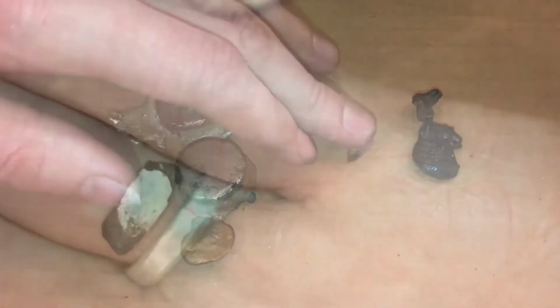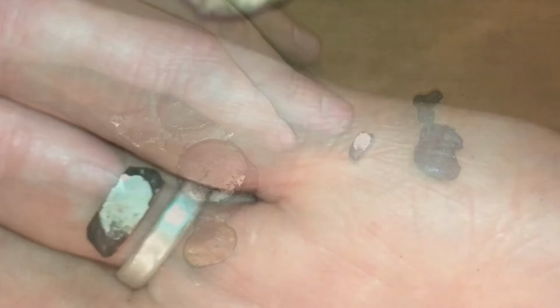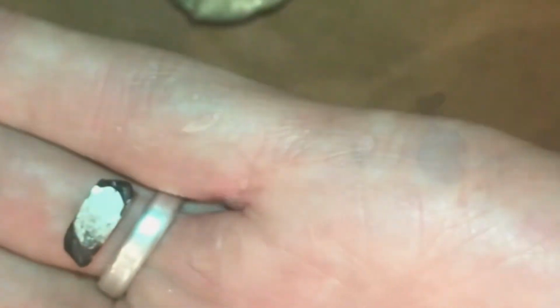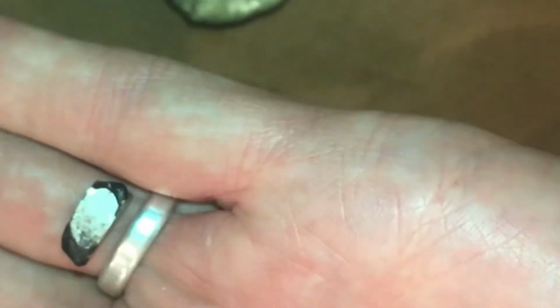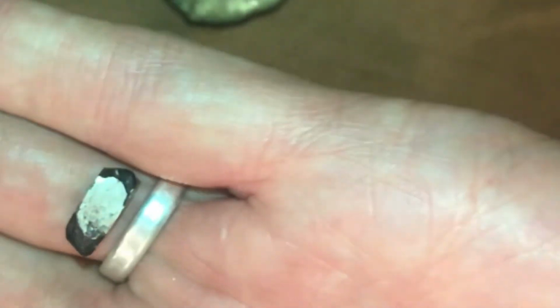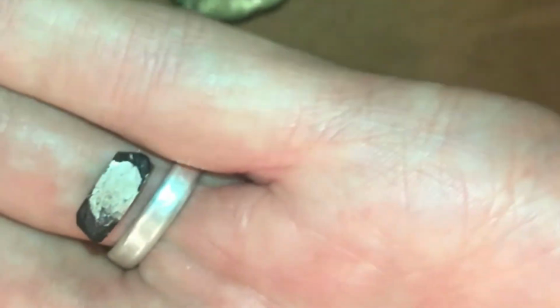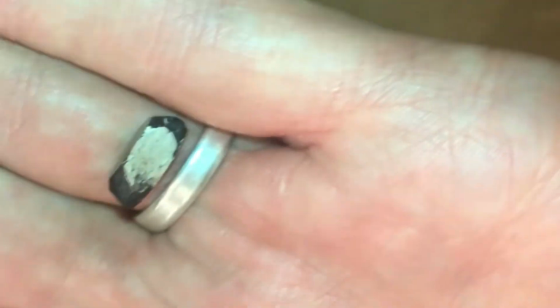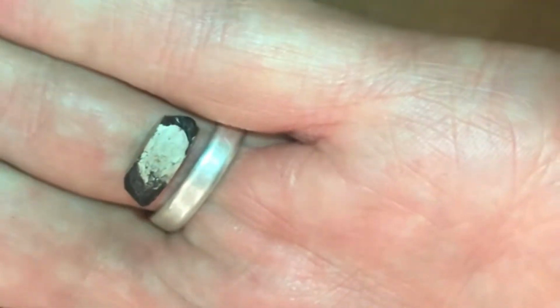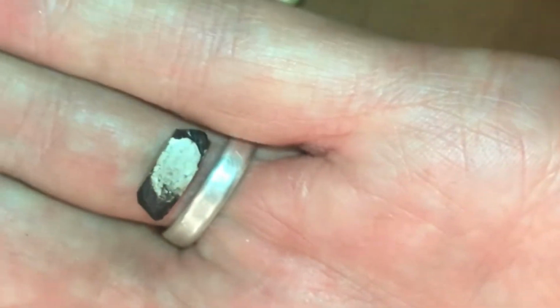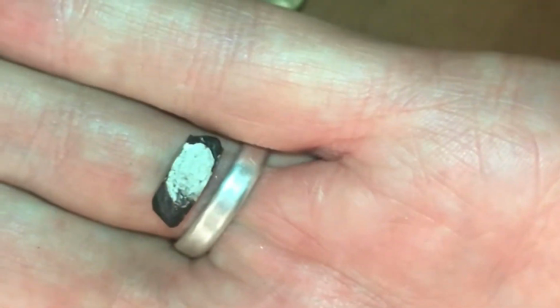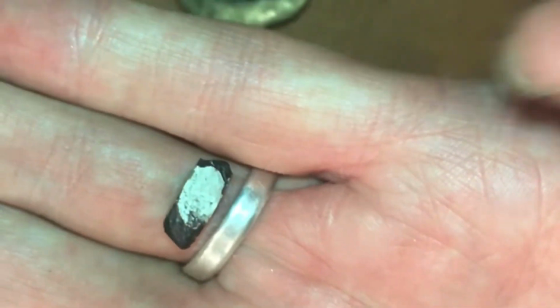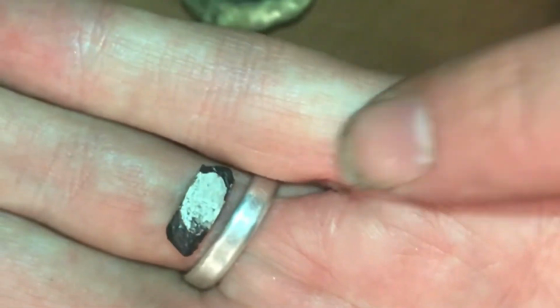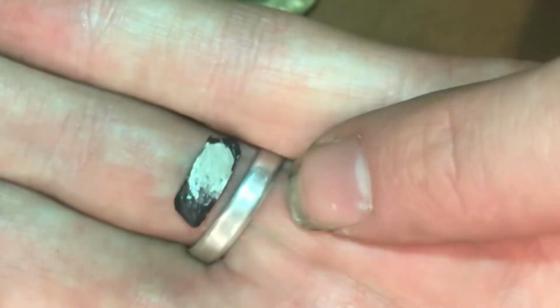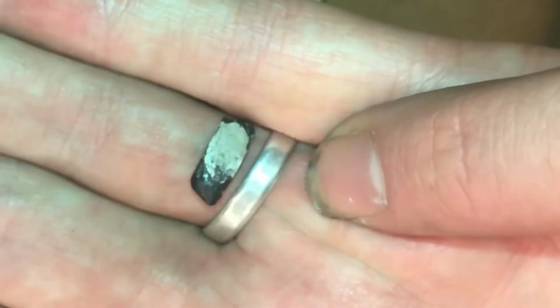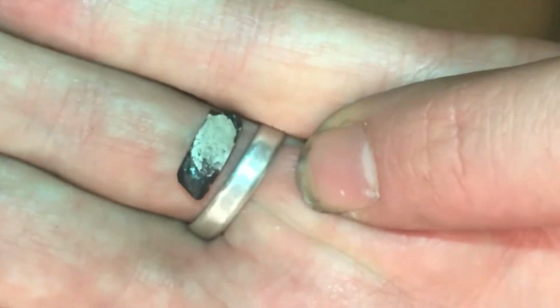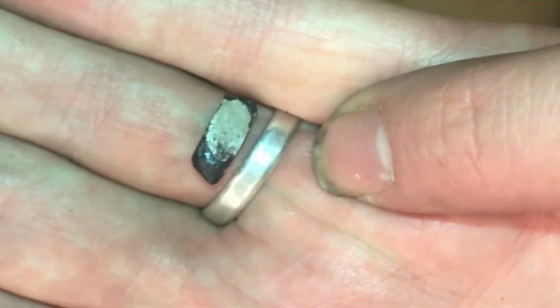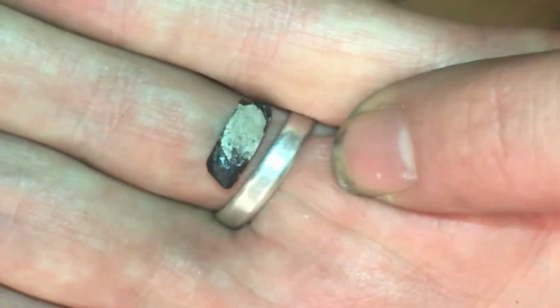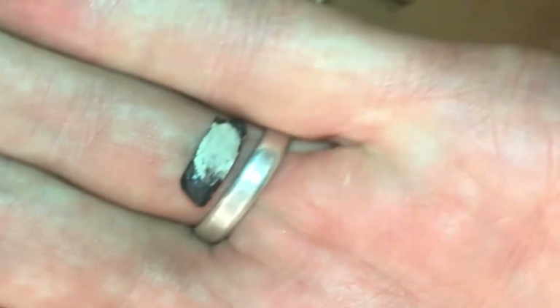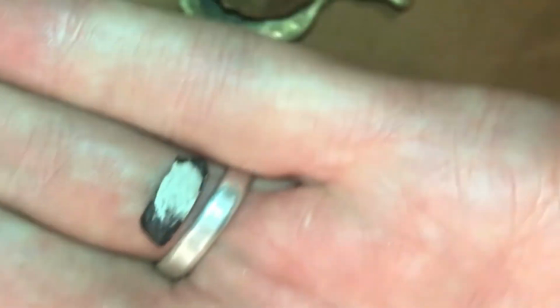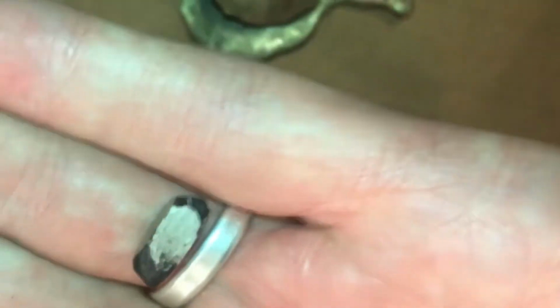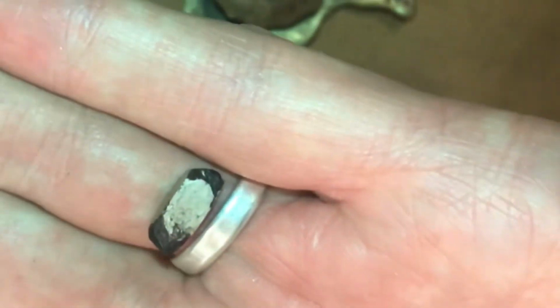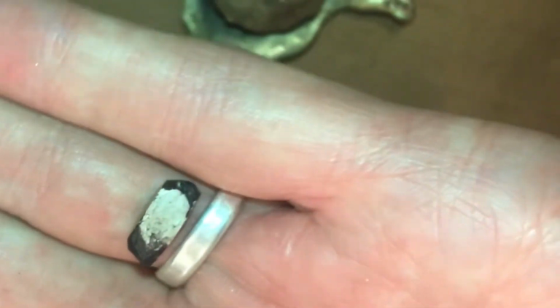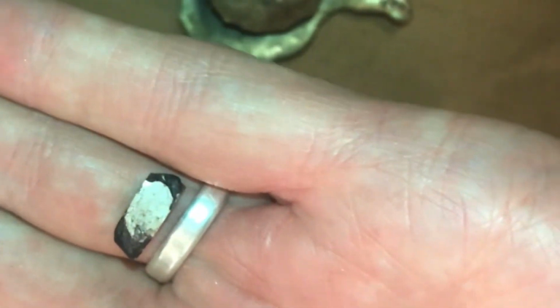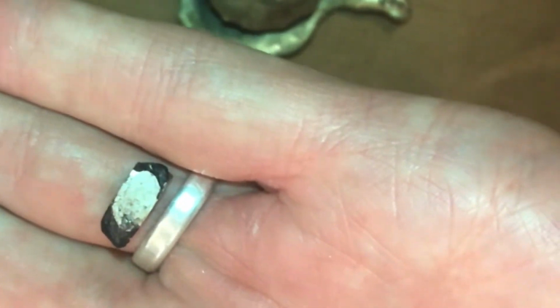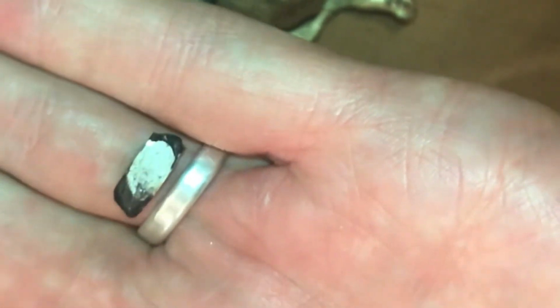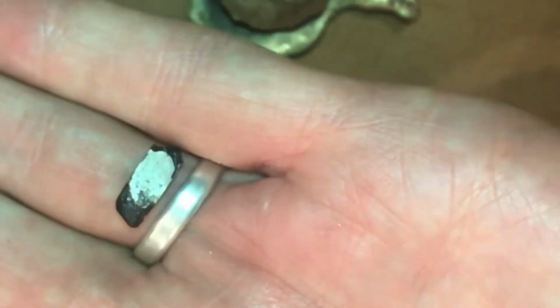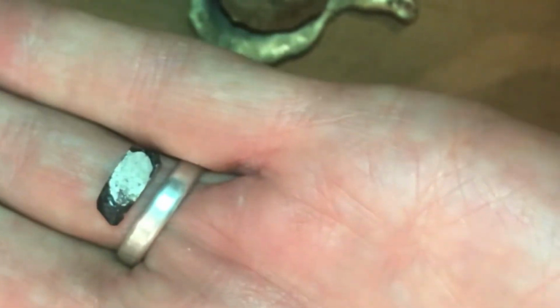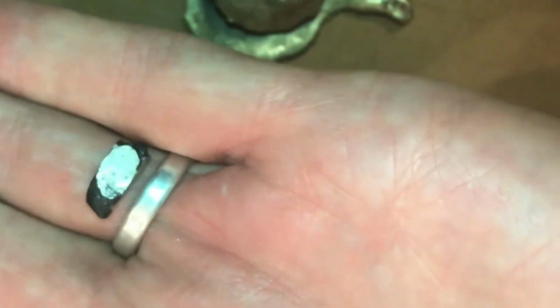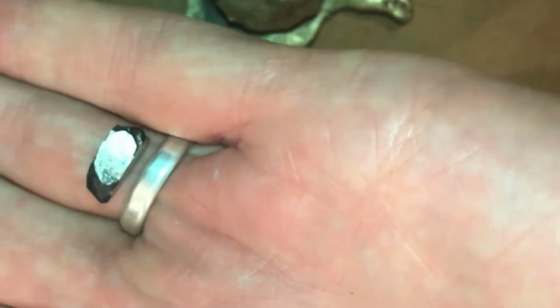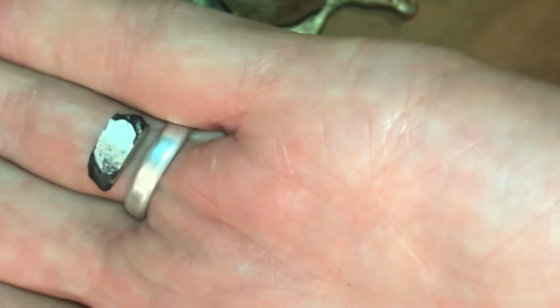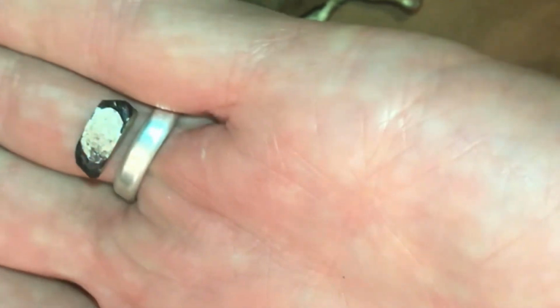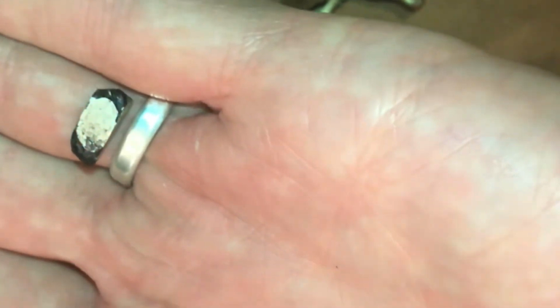And here it is beside sterling silver. You can see a little bit more coloration in it.